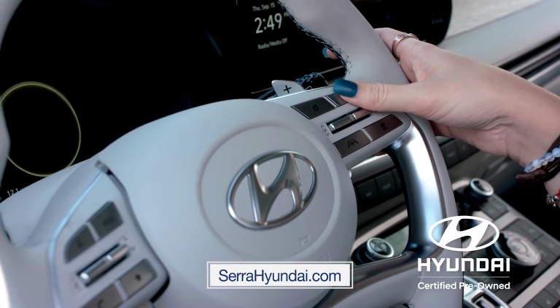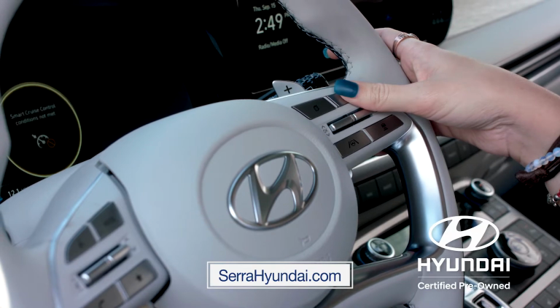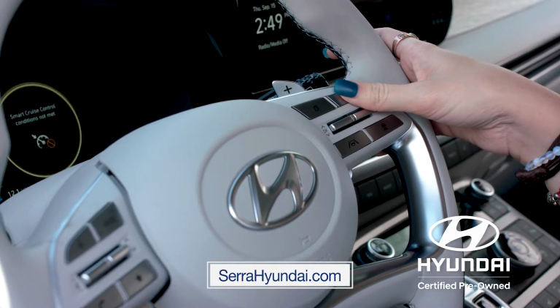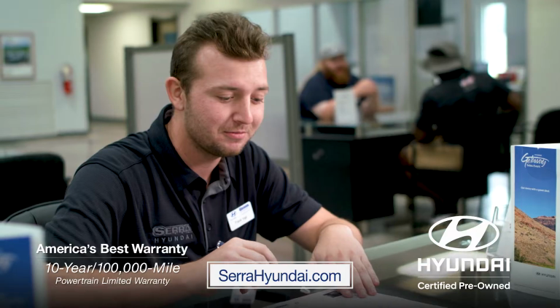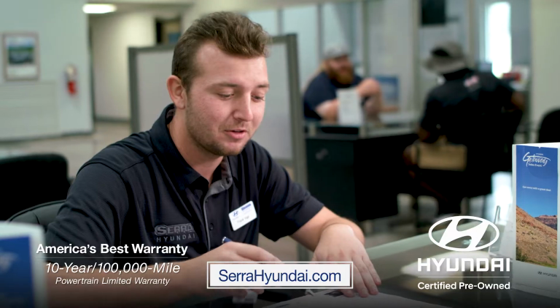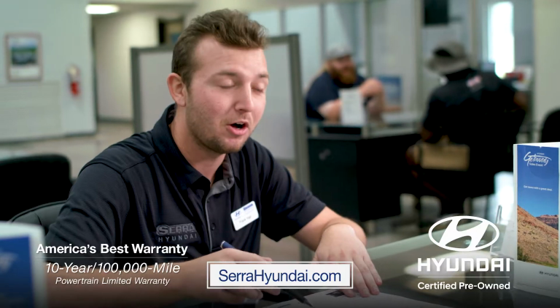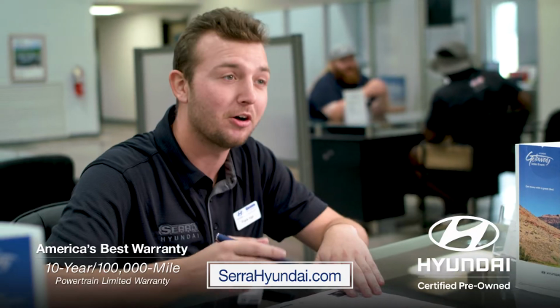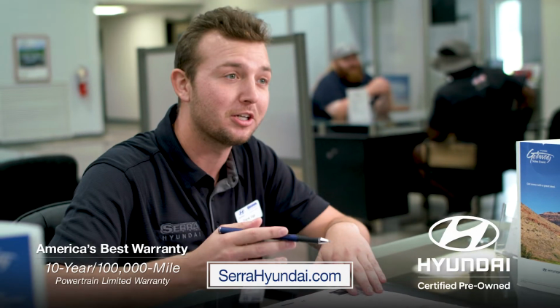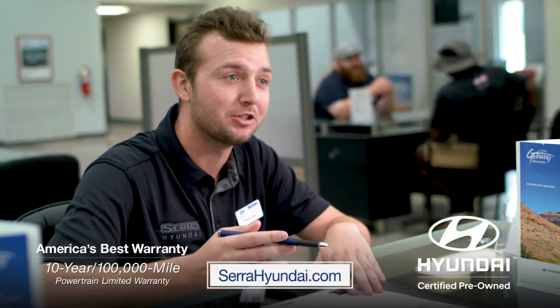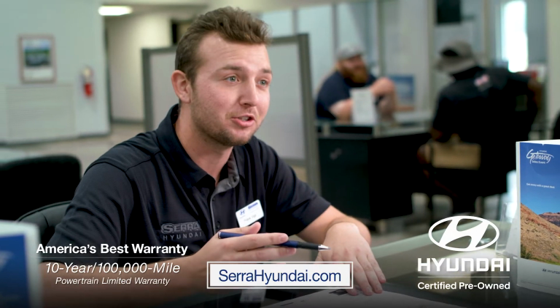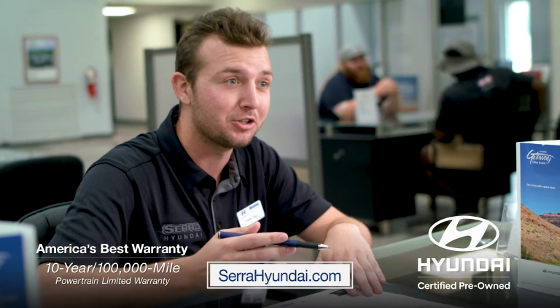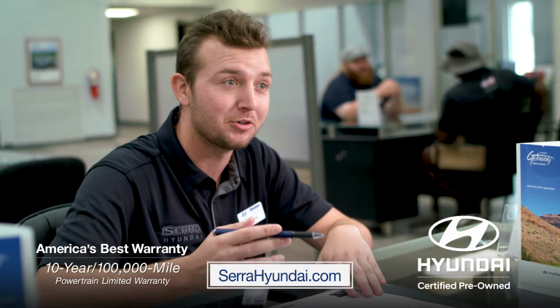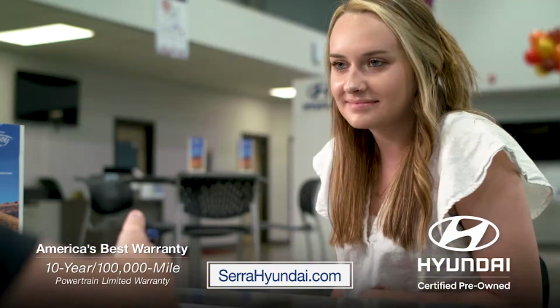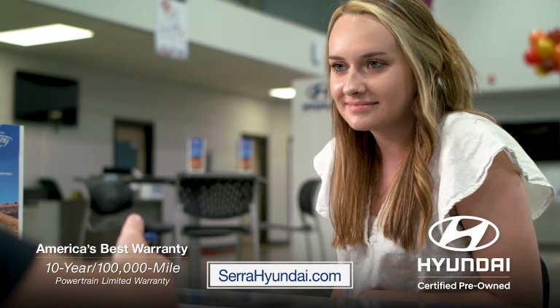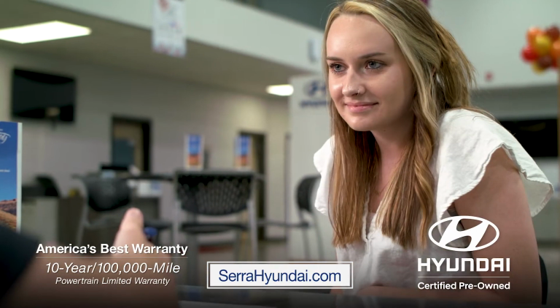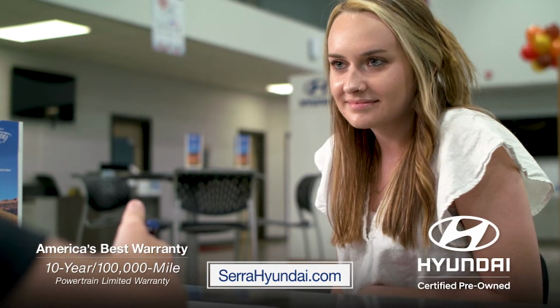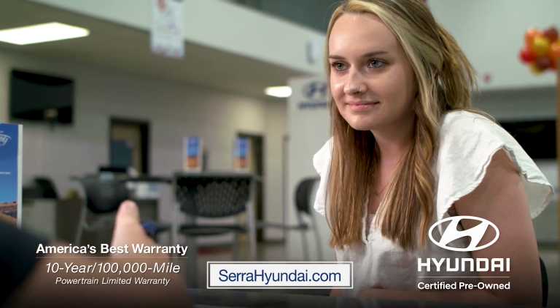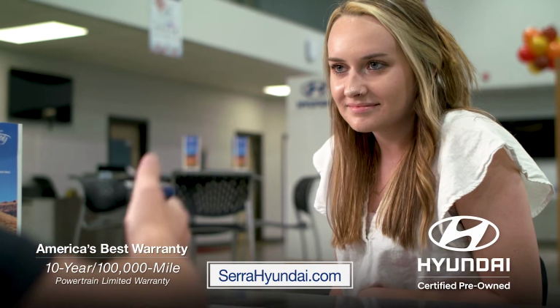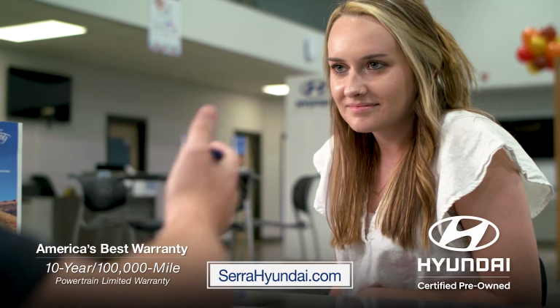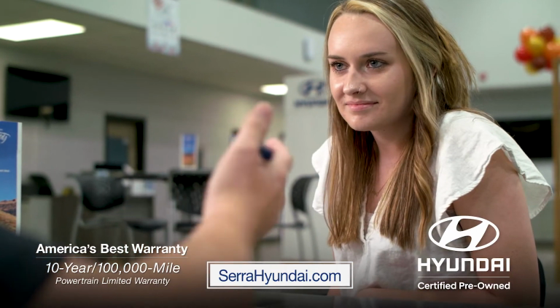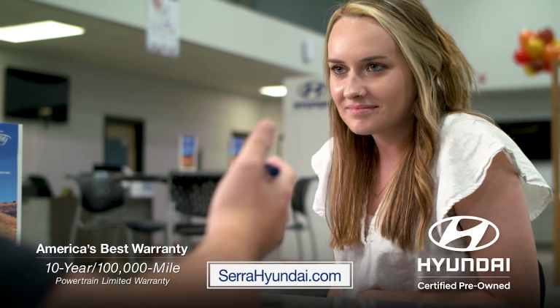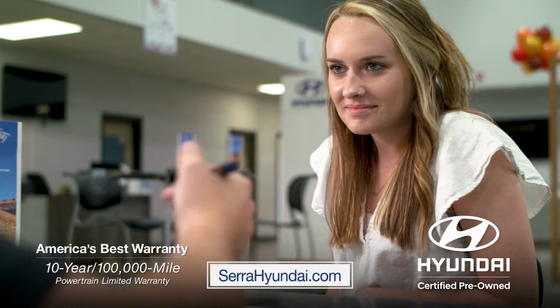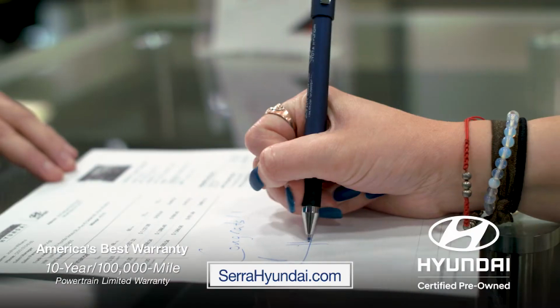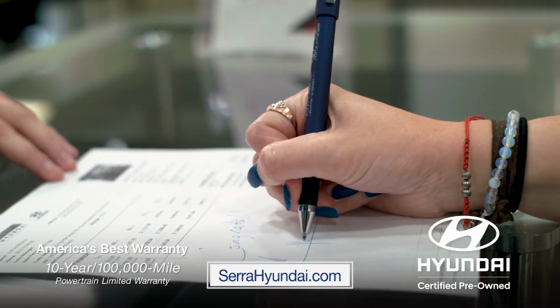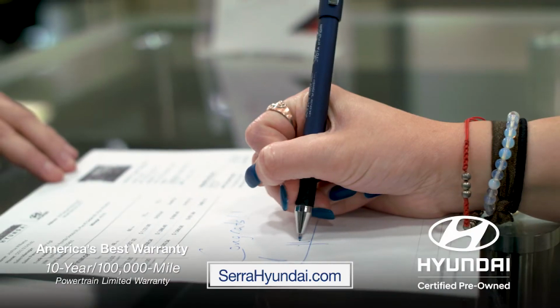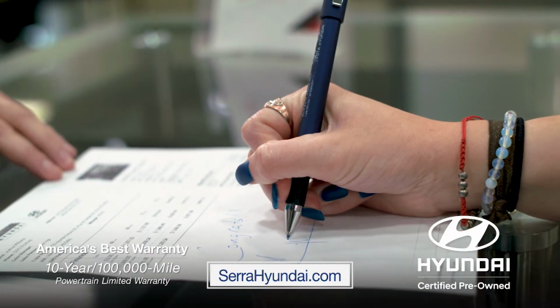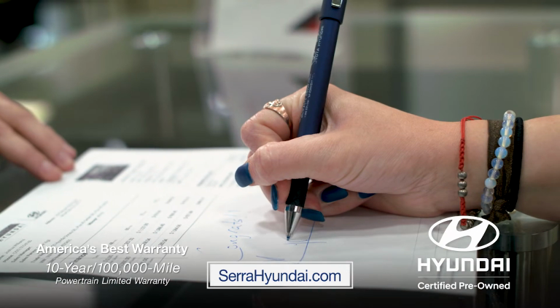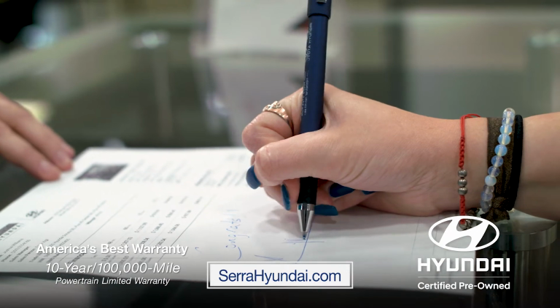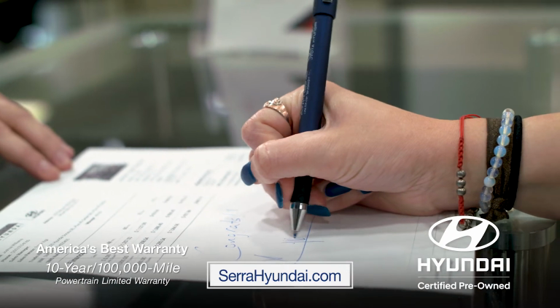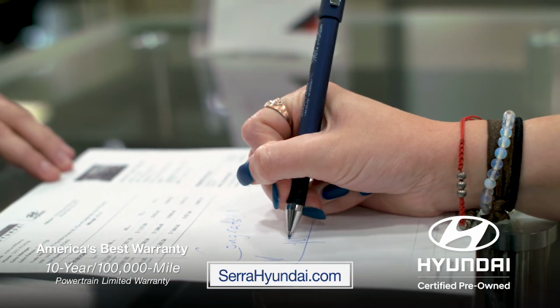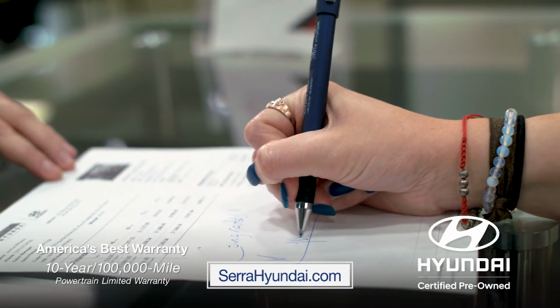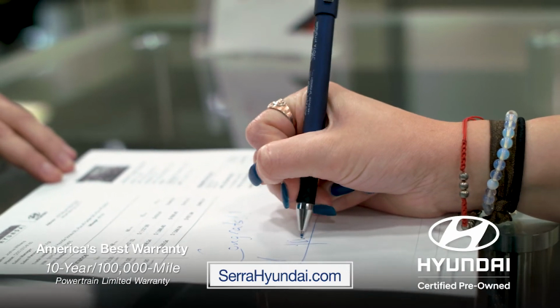Hyundai certified vehicles include a 5-year, 60,000 mile limited warranty and a 10-year, 100,000 mile powertrain warranty.